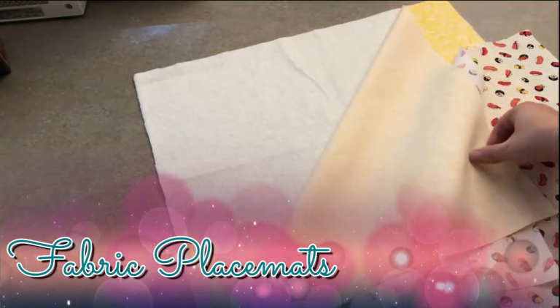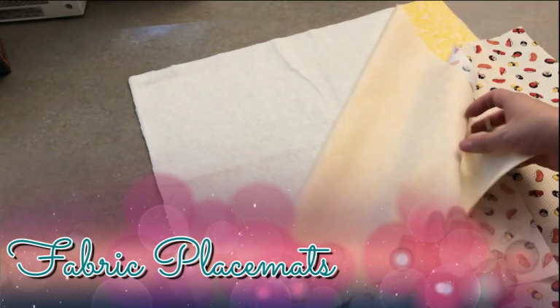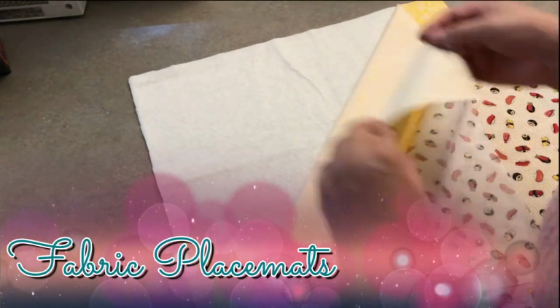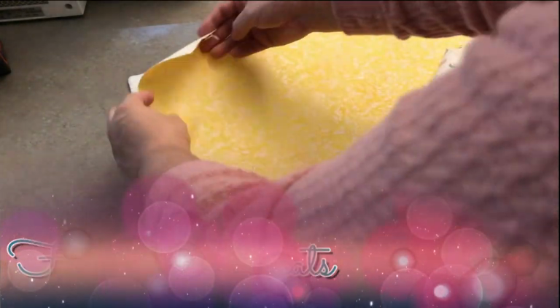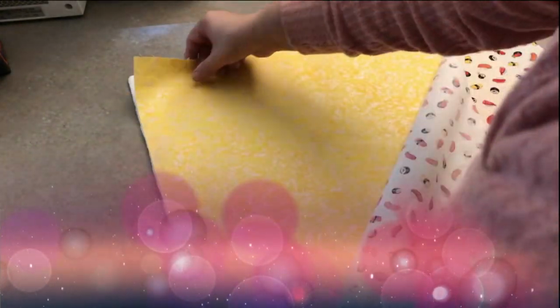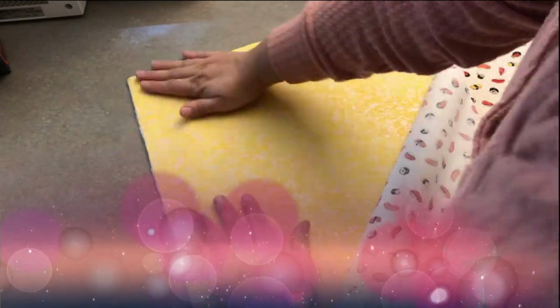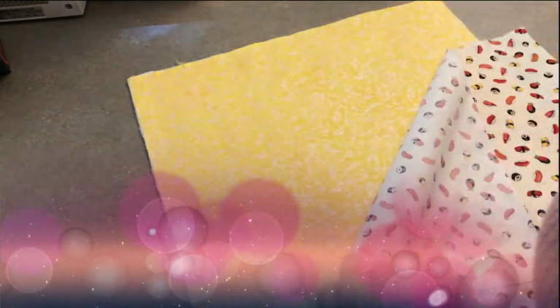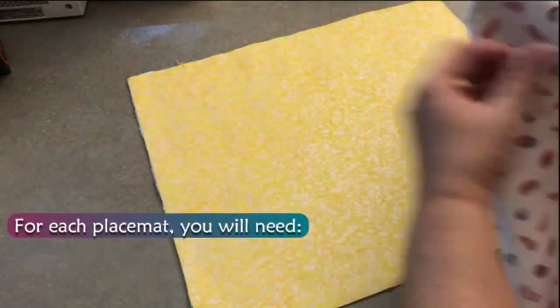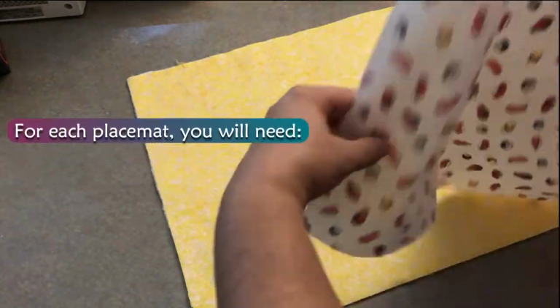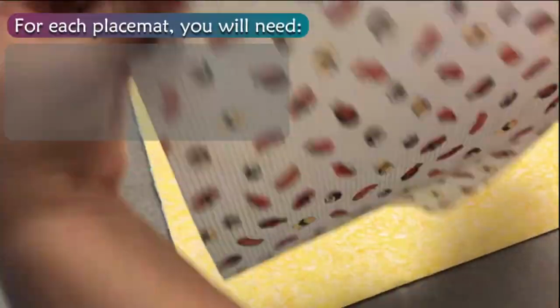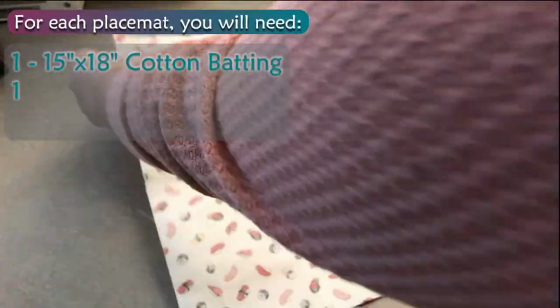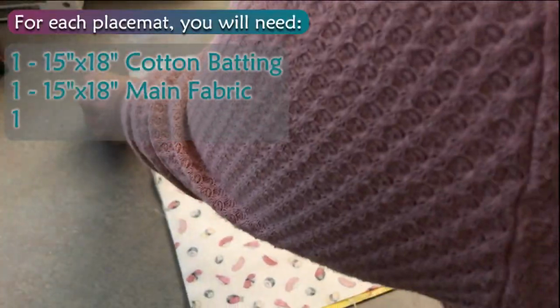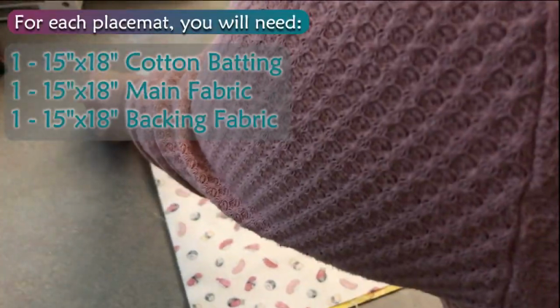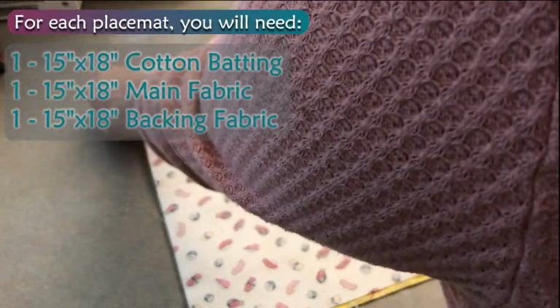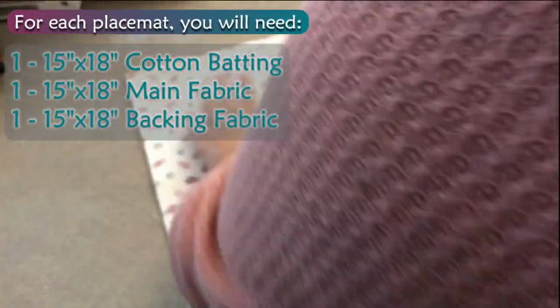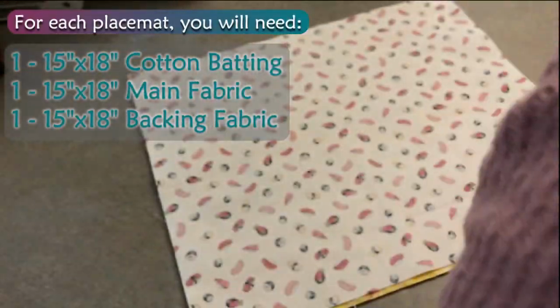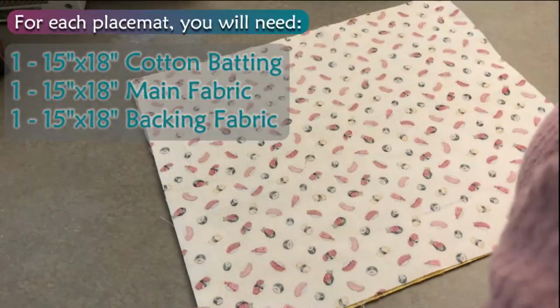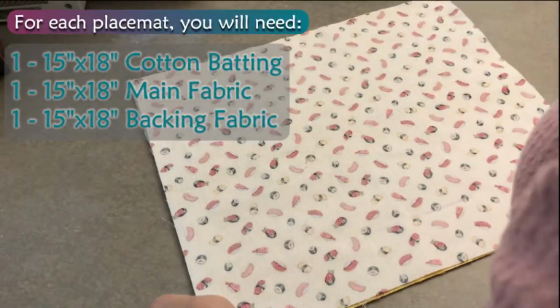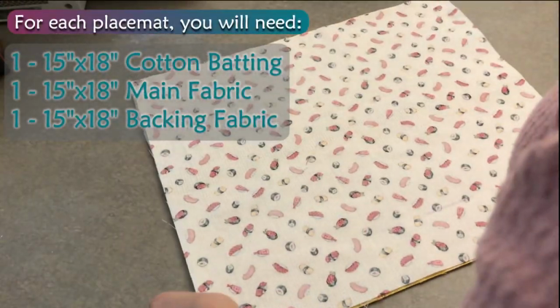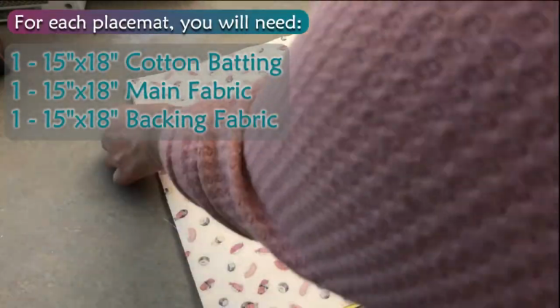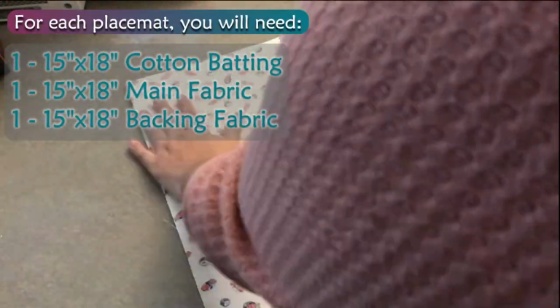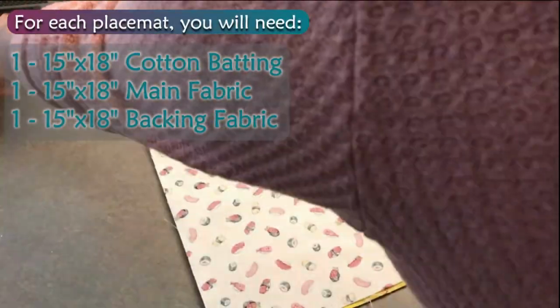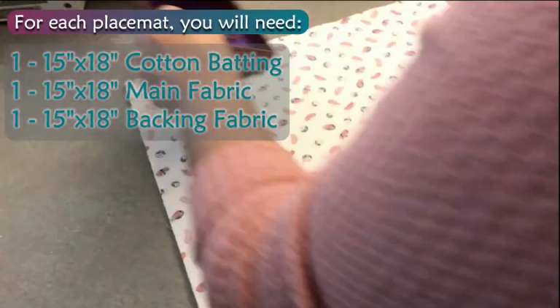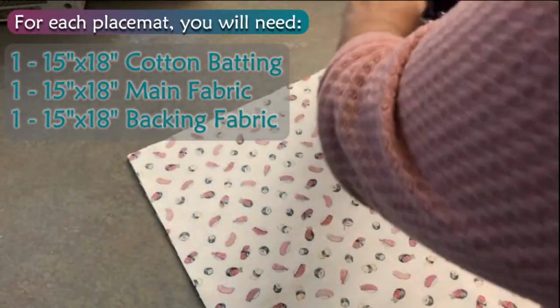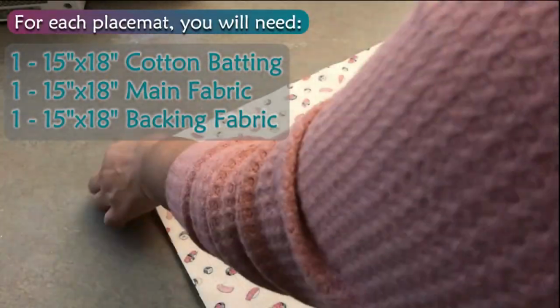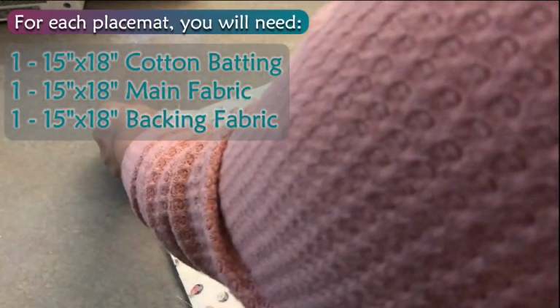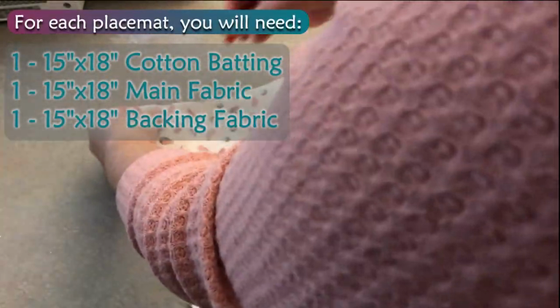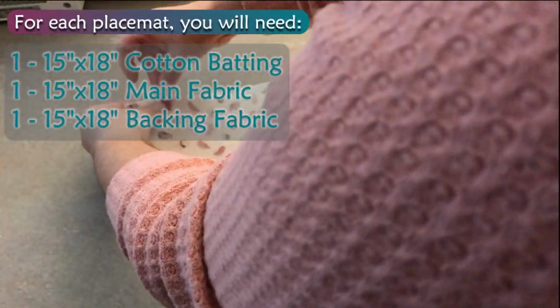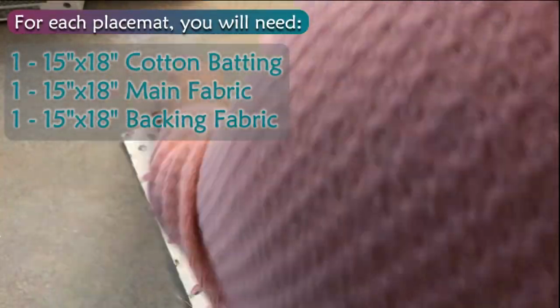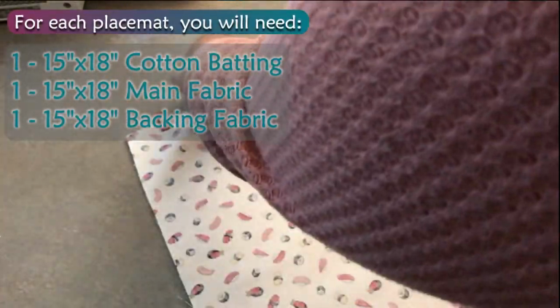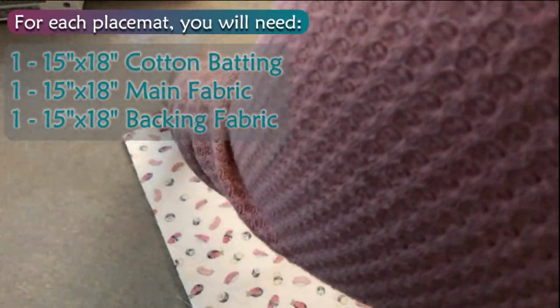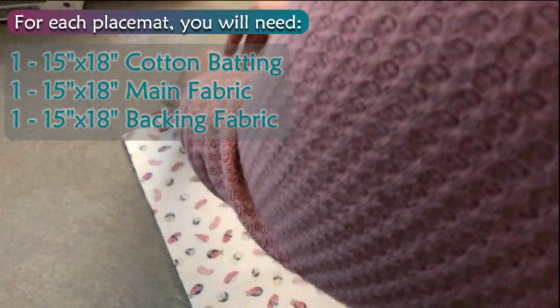You will need: one cotton batting, one main fabric, one backing fabric.